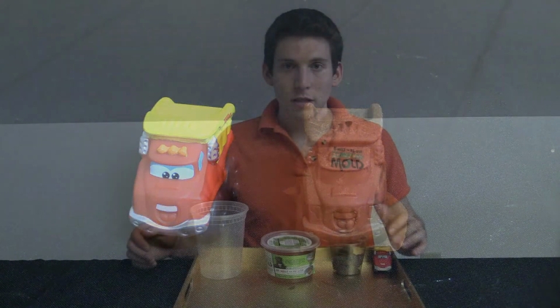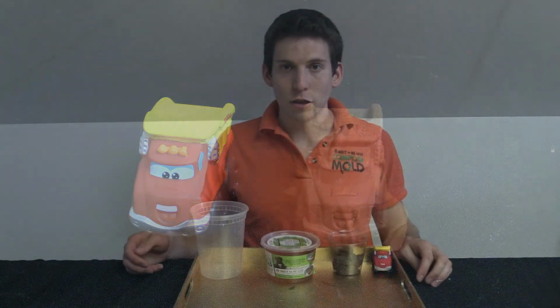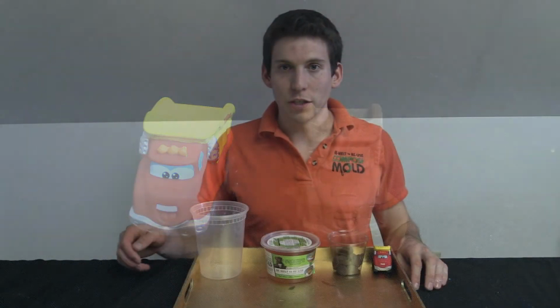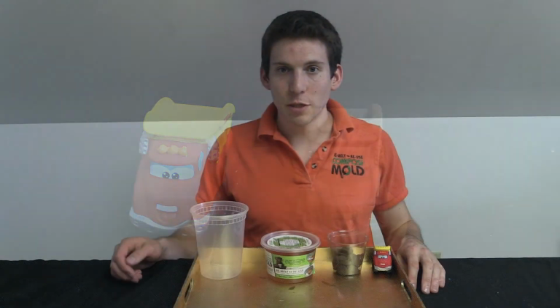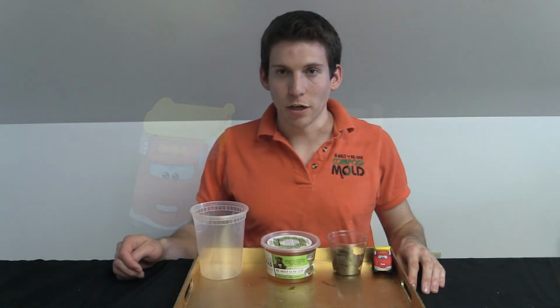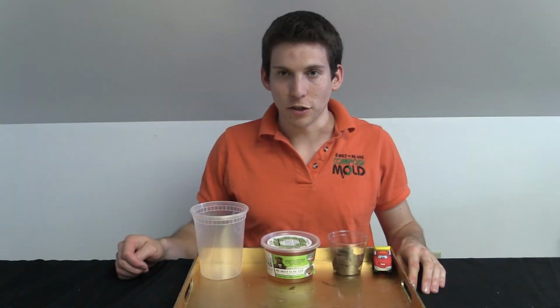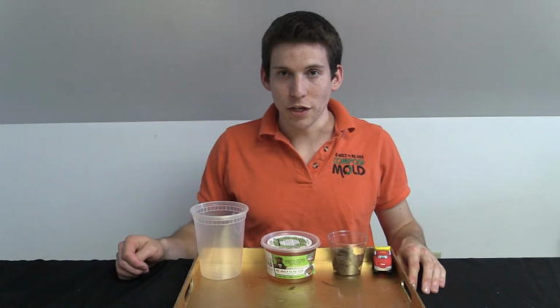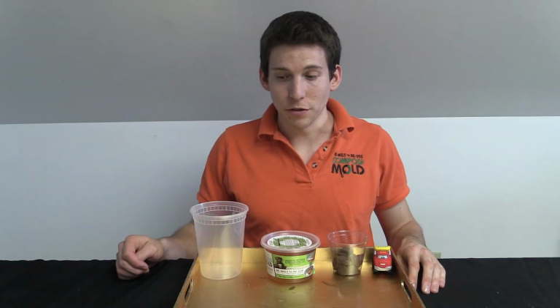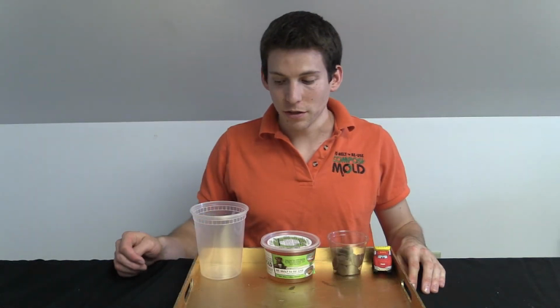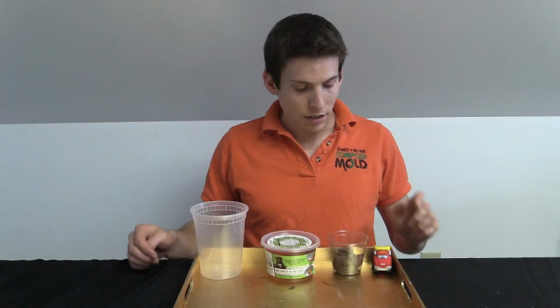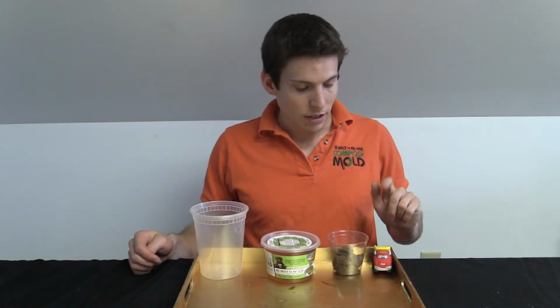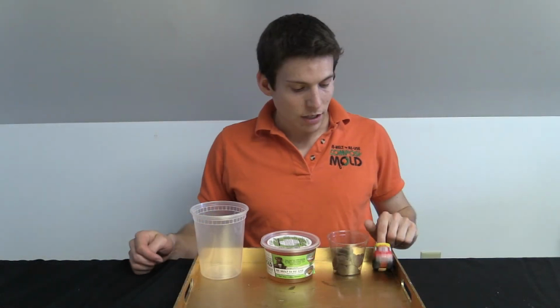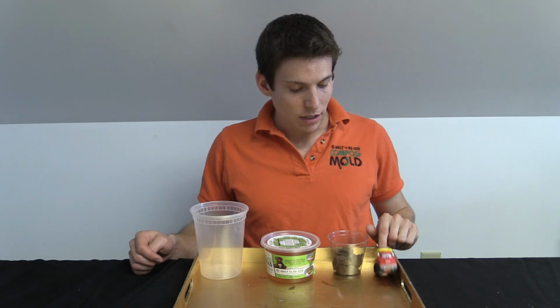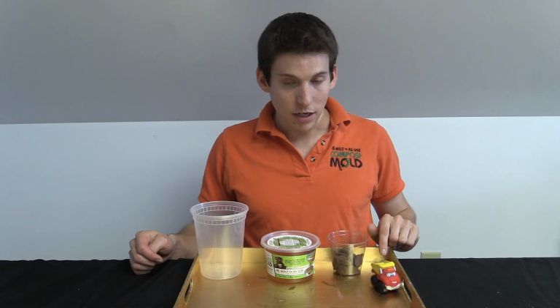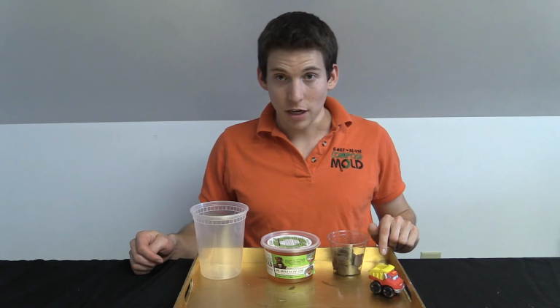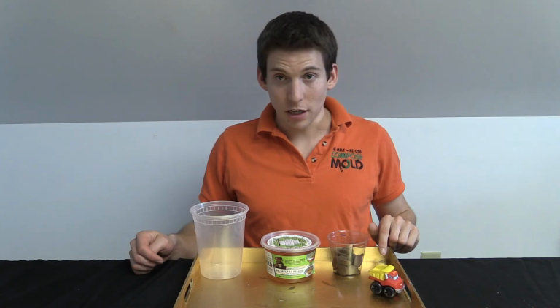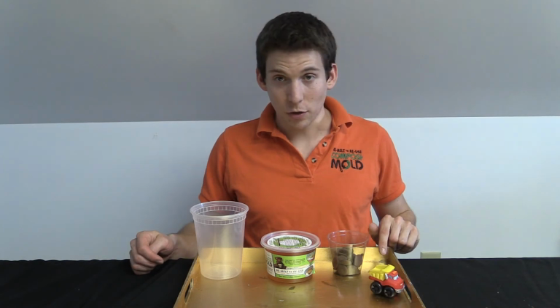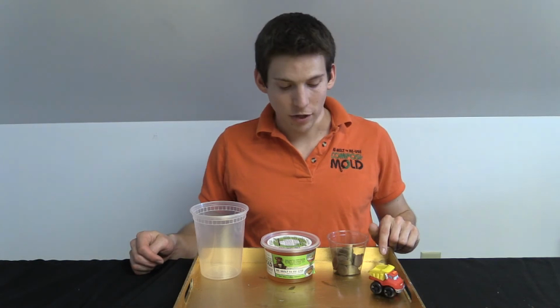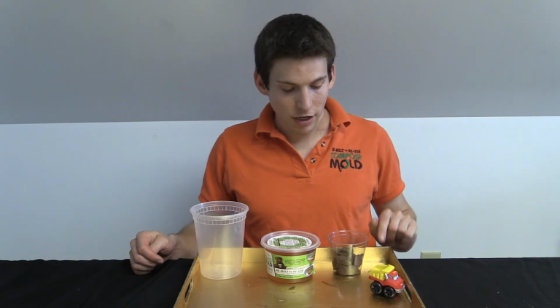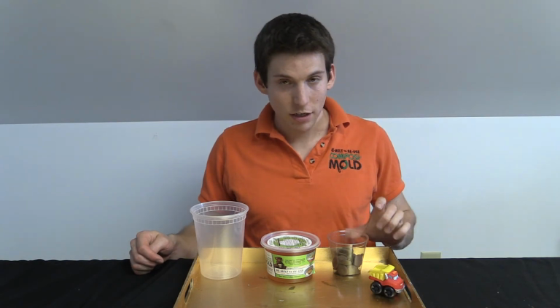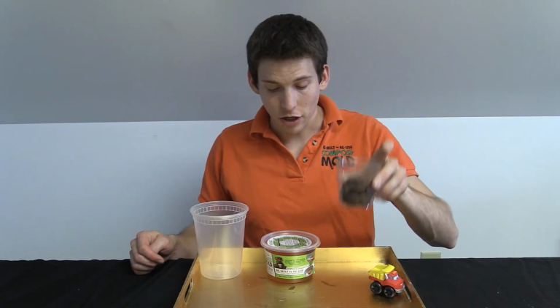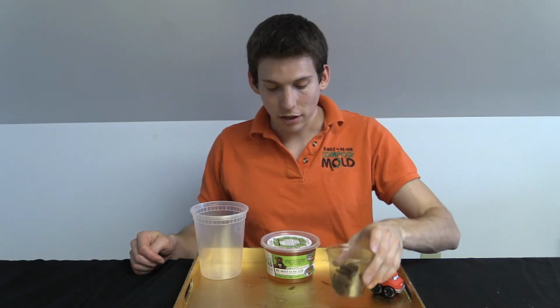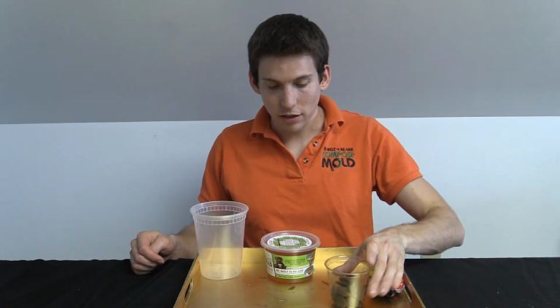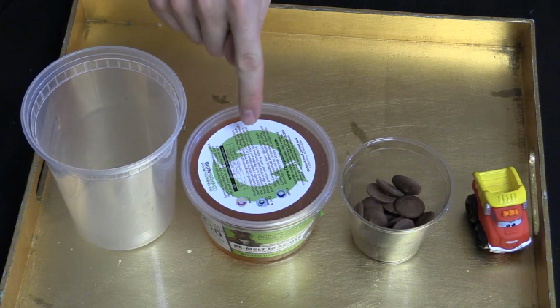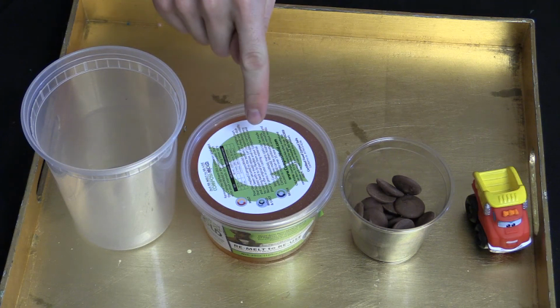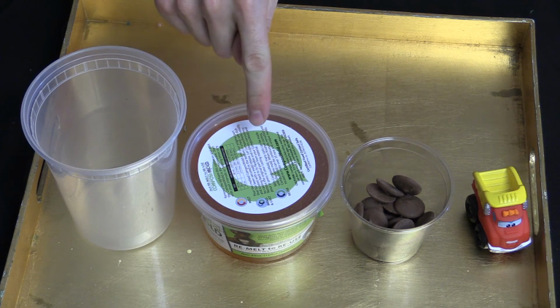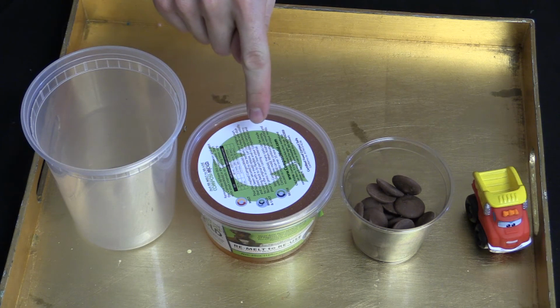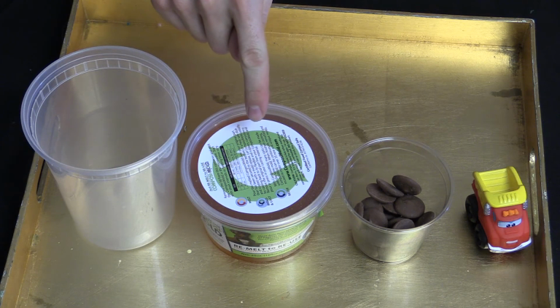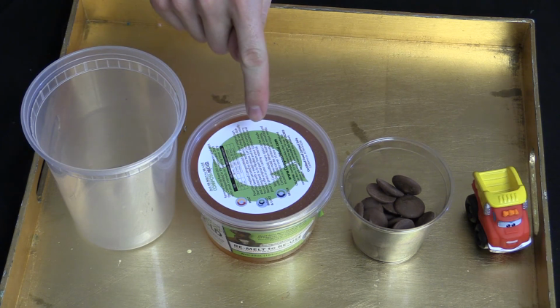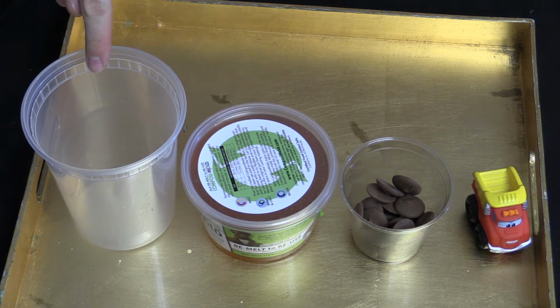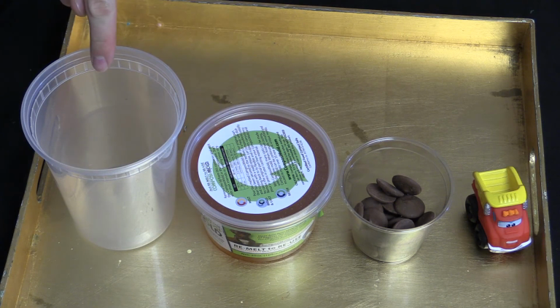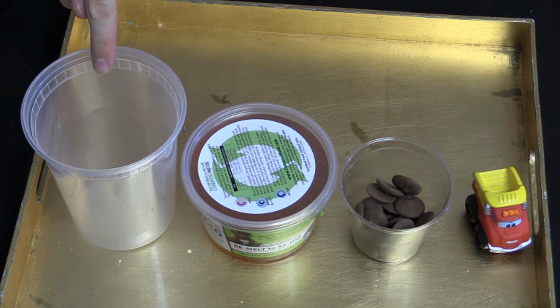So today's project we used a toy truck, chocolate, Composite Mold FC, and a cup.